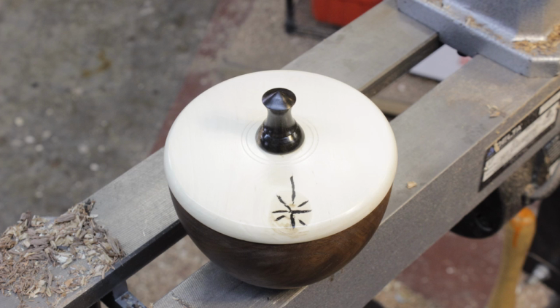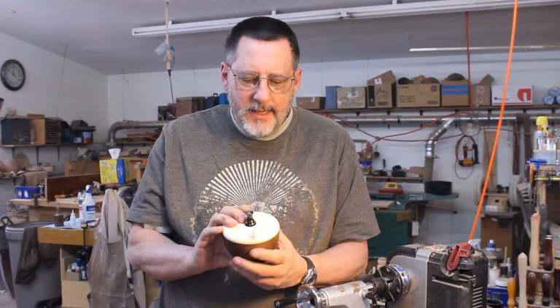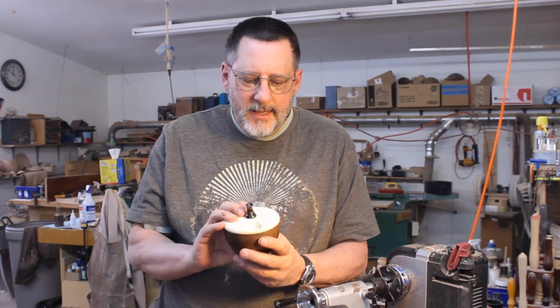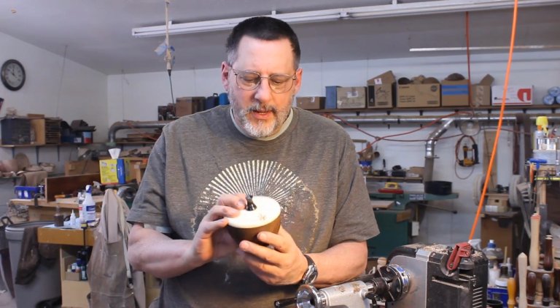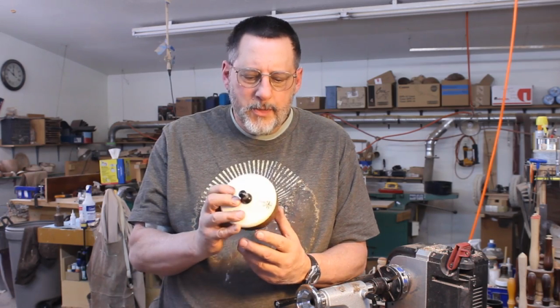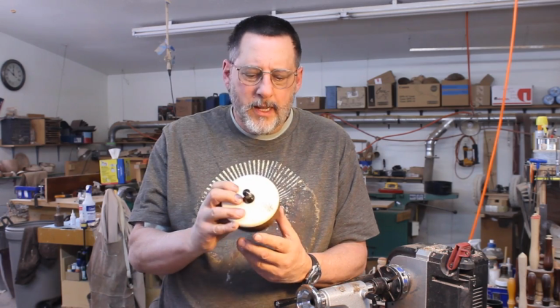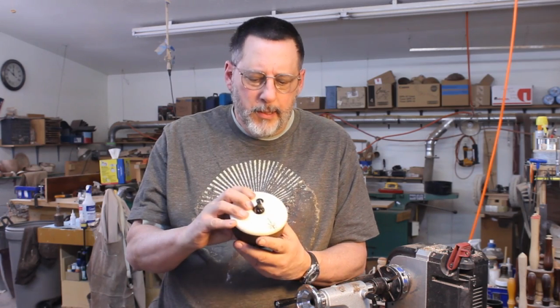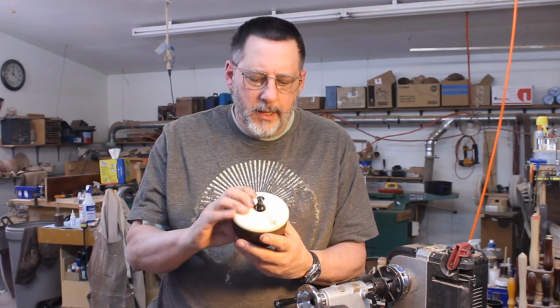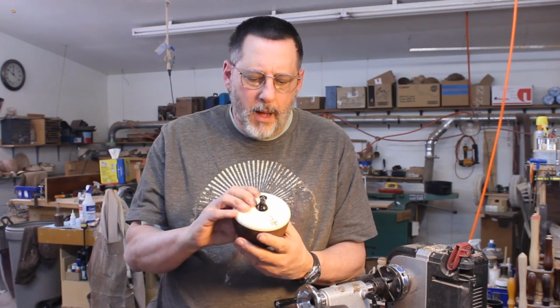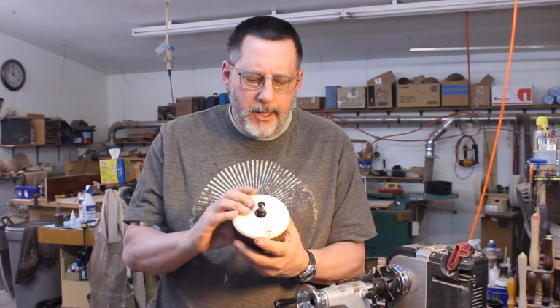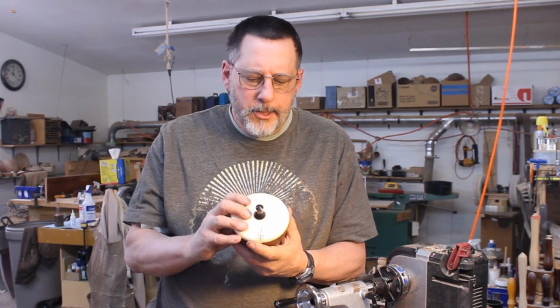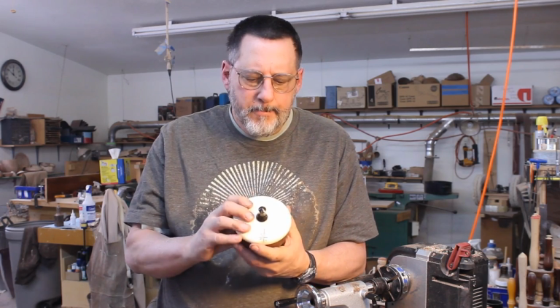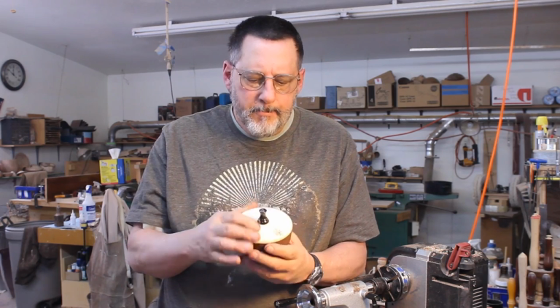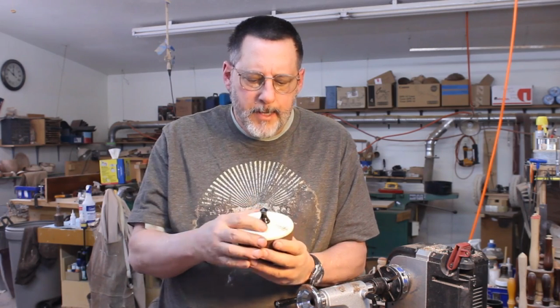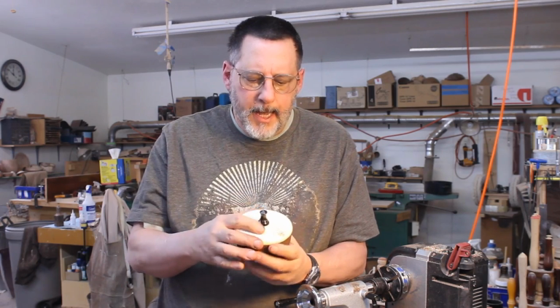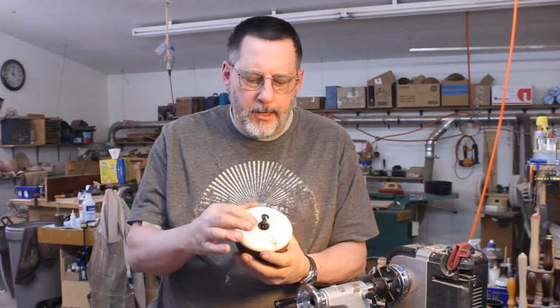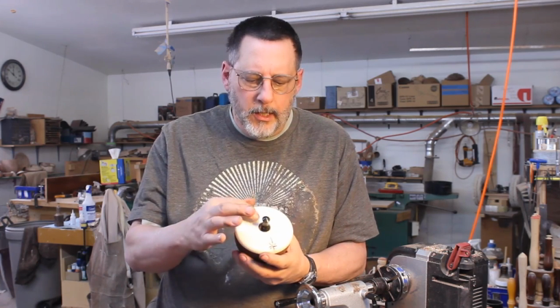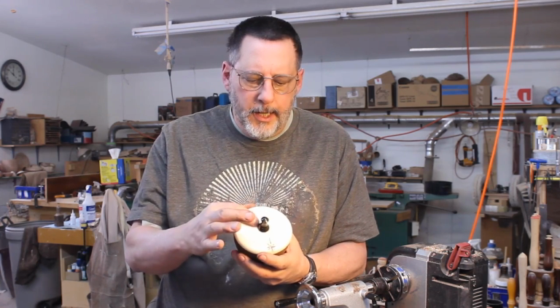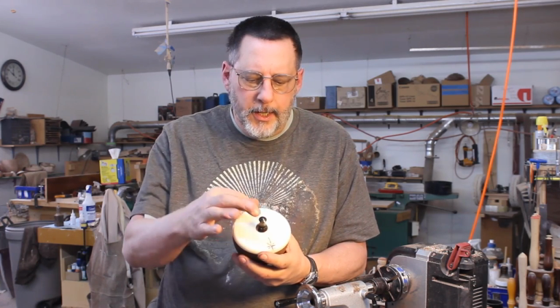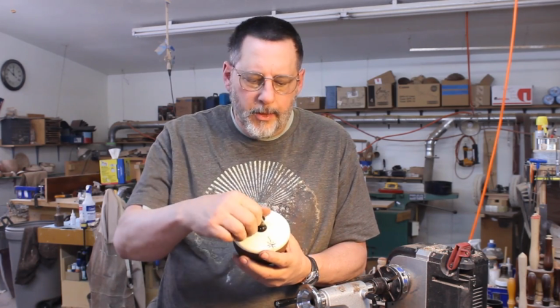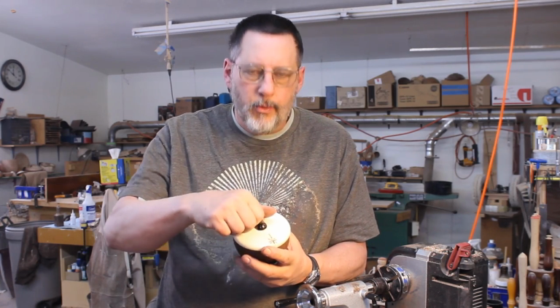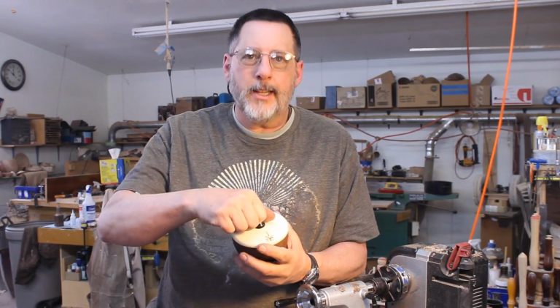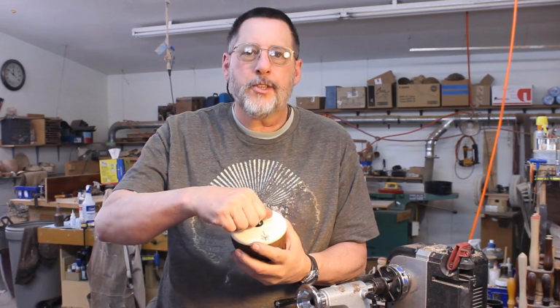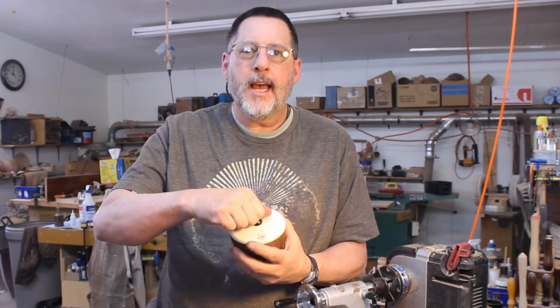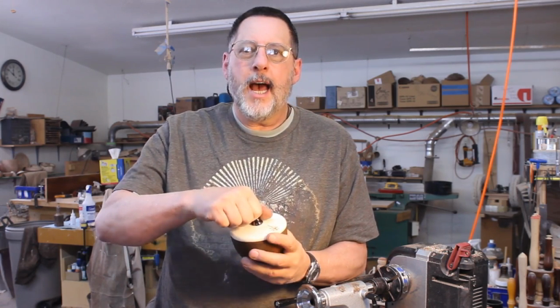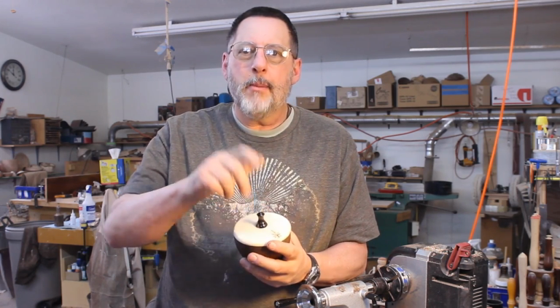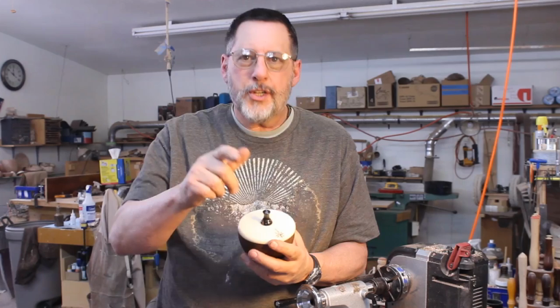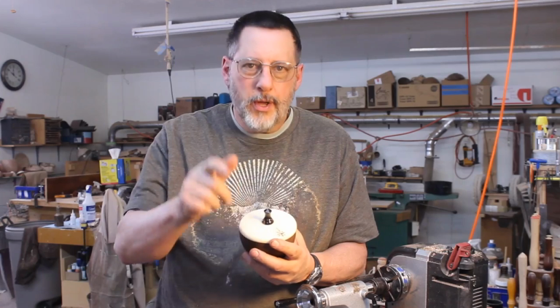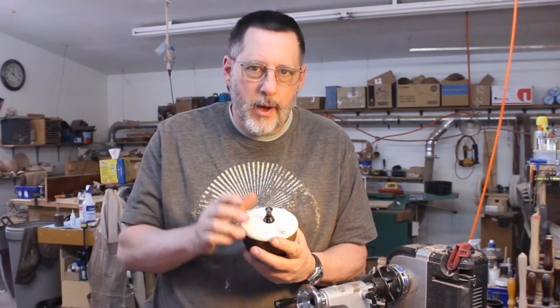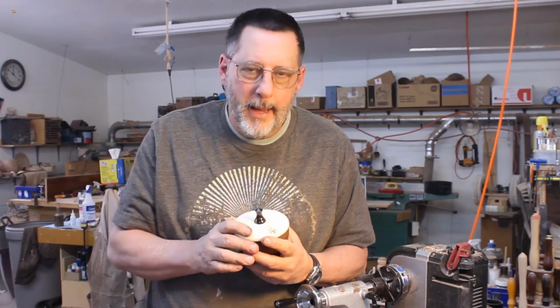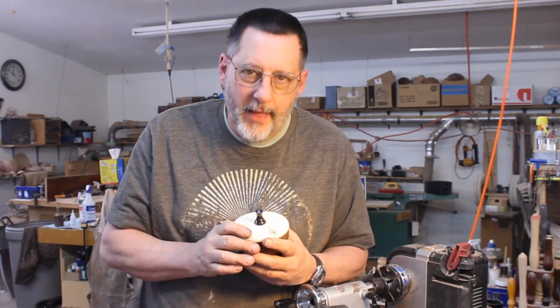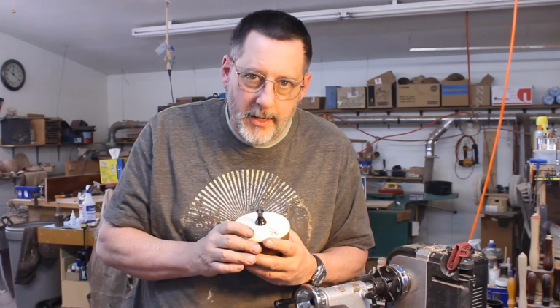Here's my completed box, the lid, and the threads. I'm going to show you how I made that.